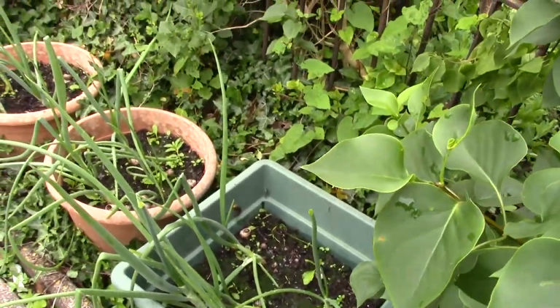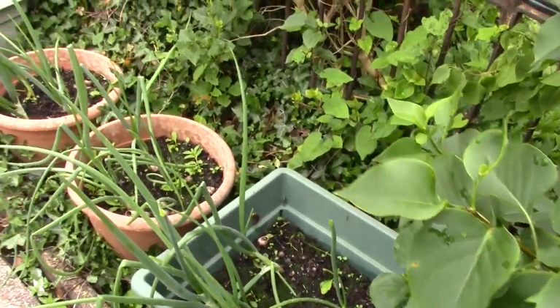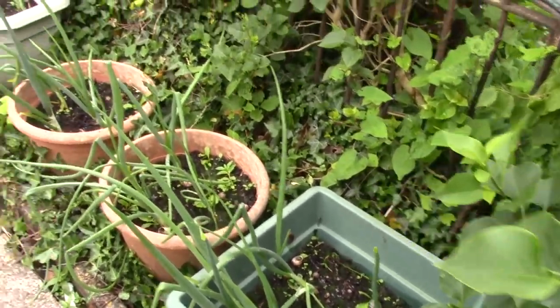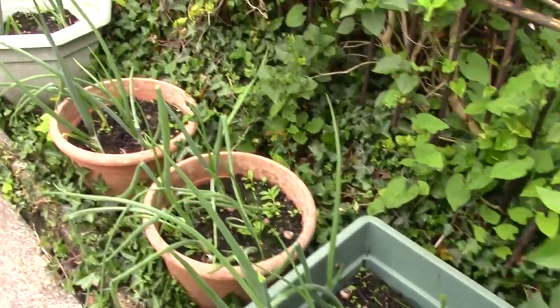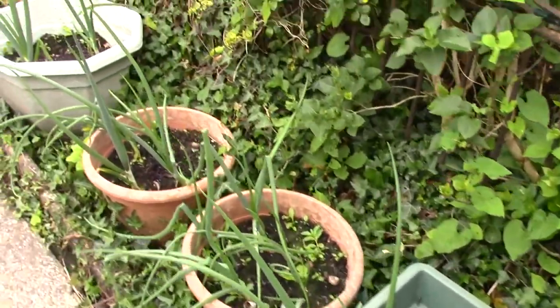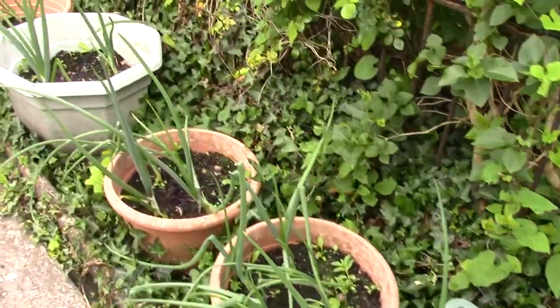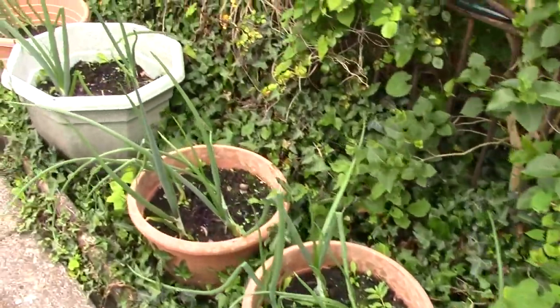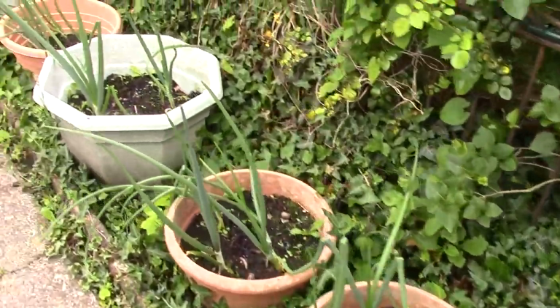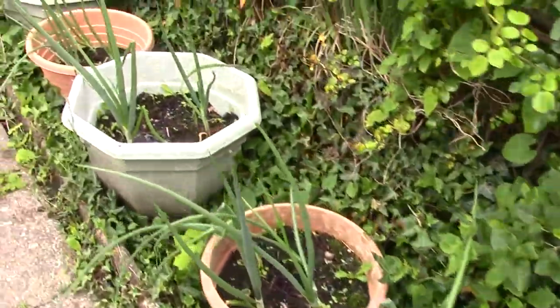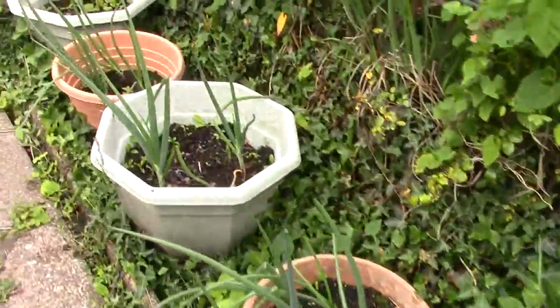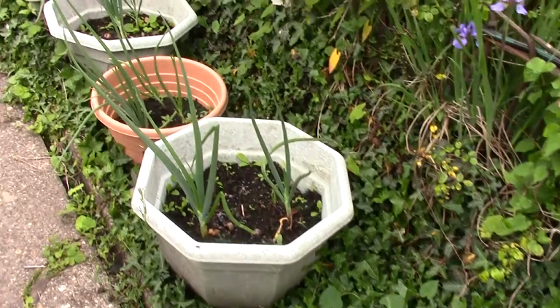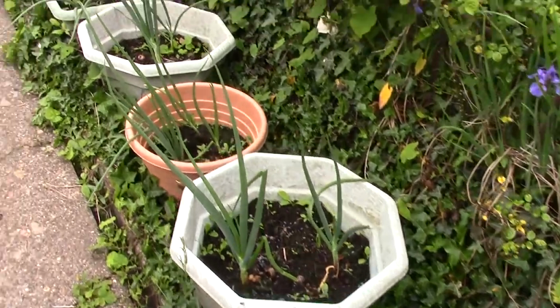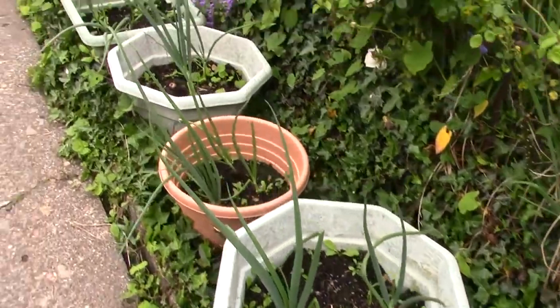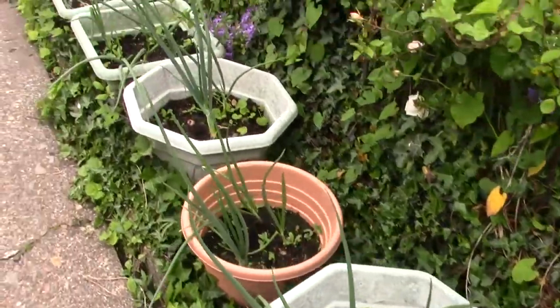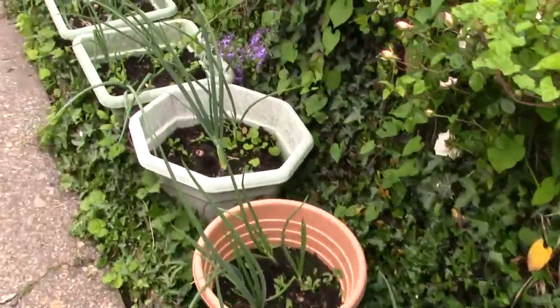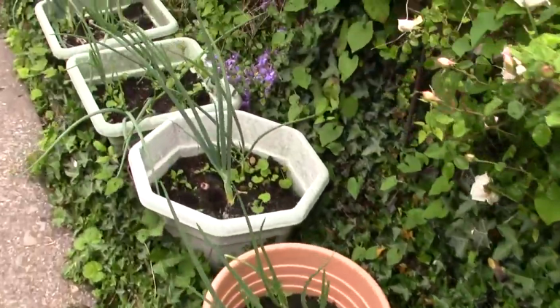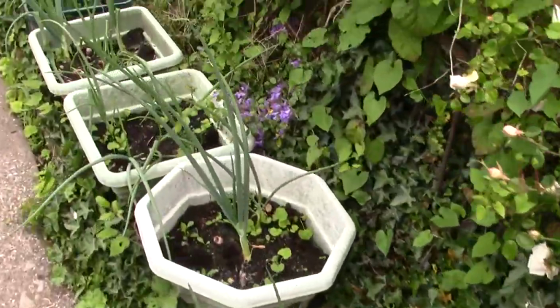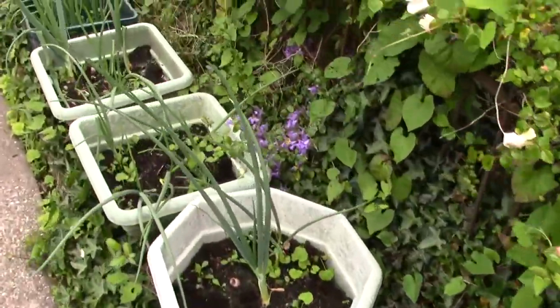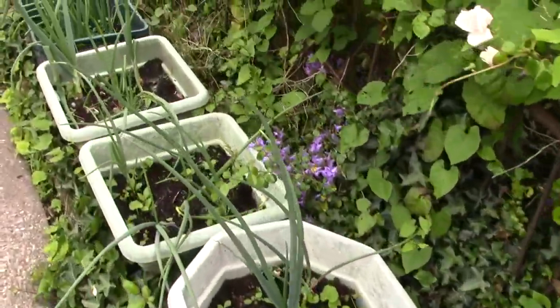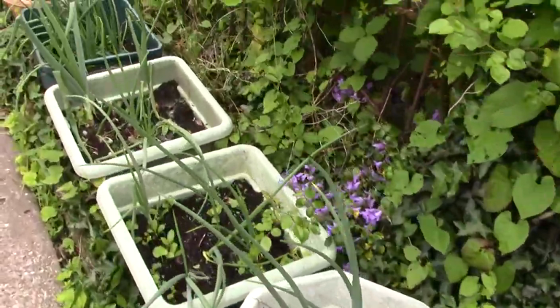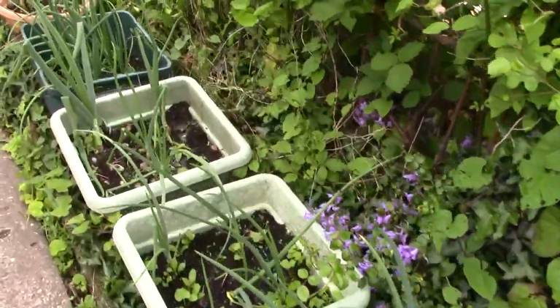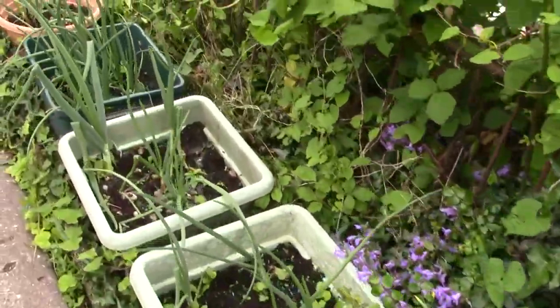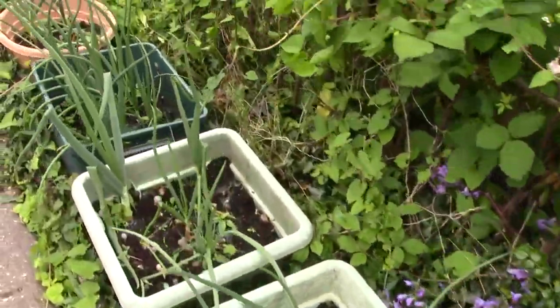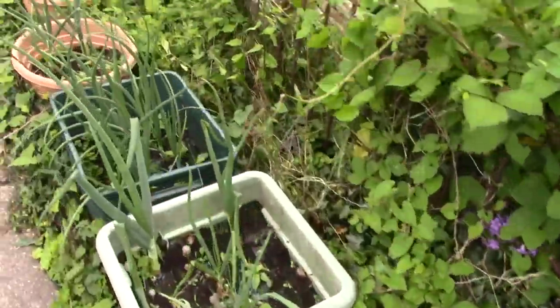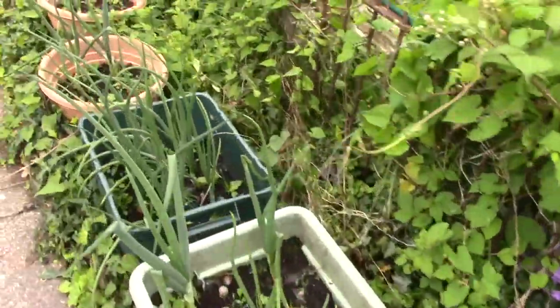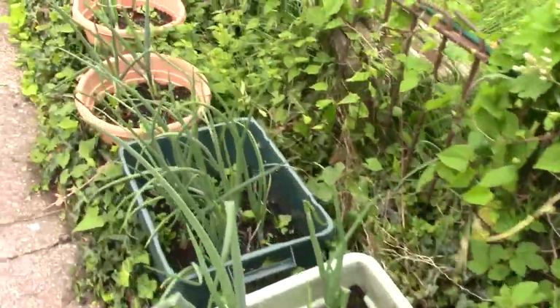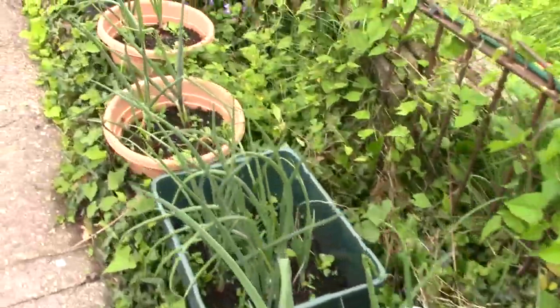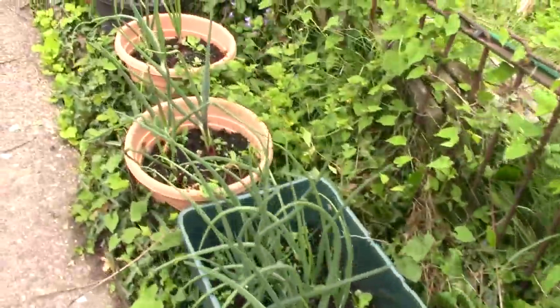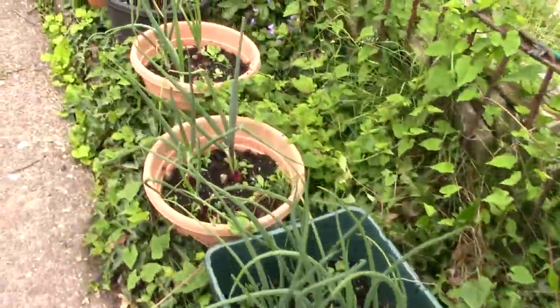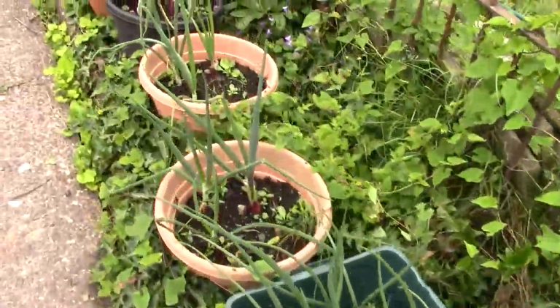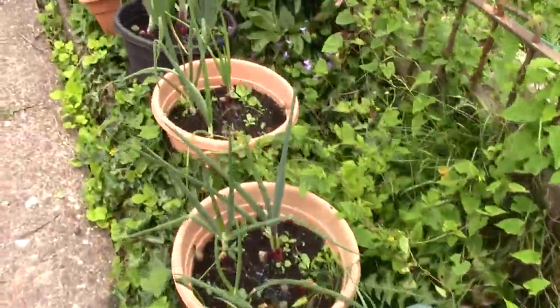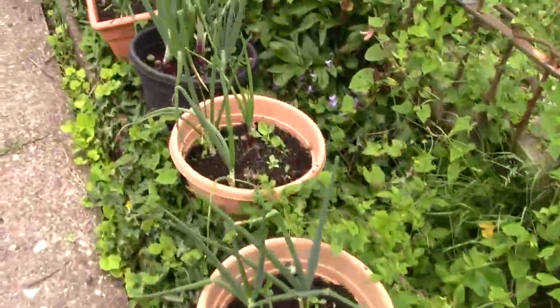These are summer onions mostly — some red, some white. Here's the red ones.